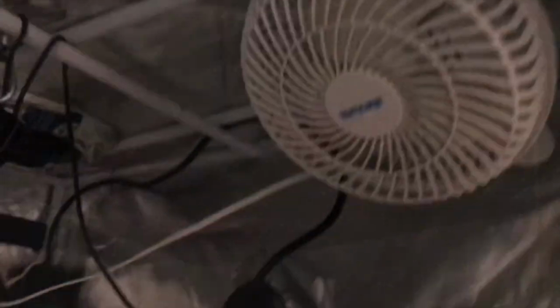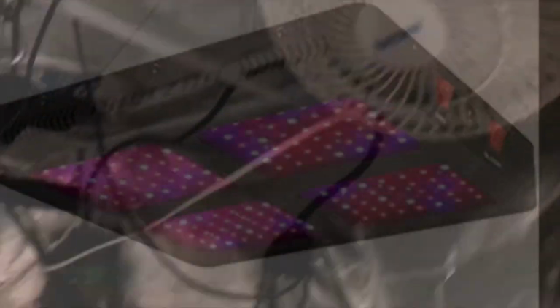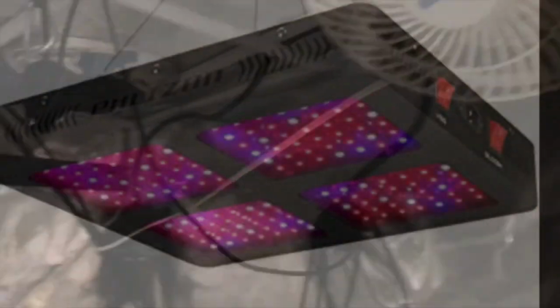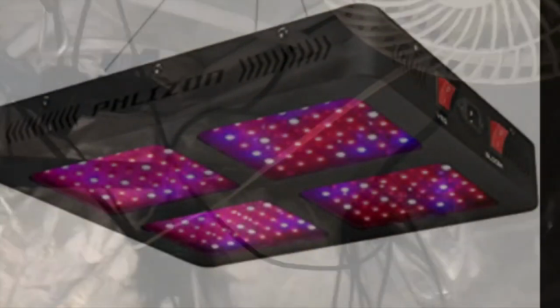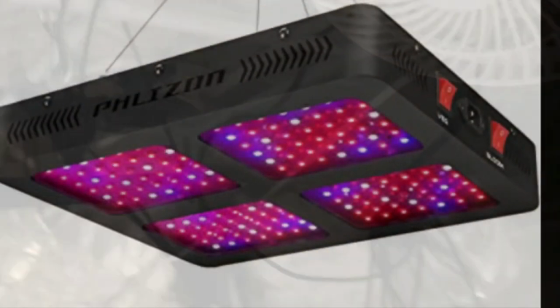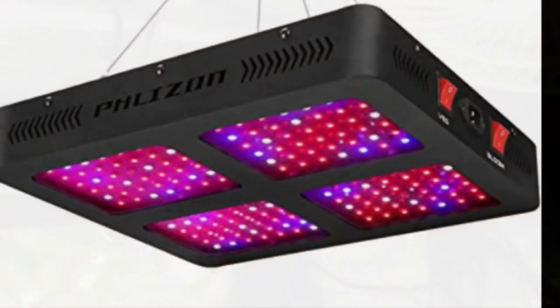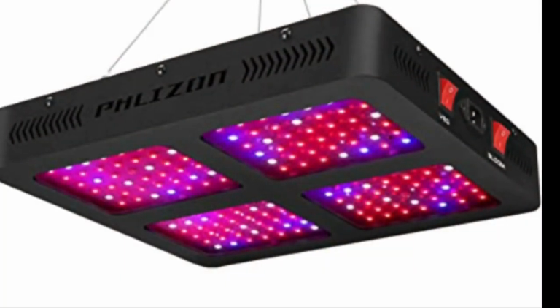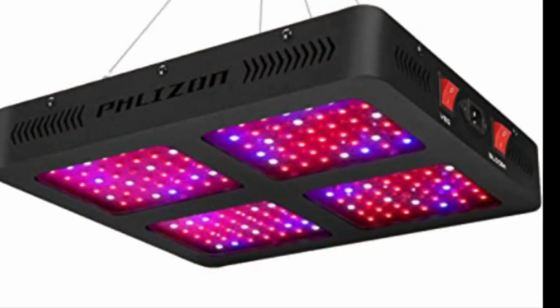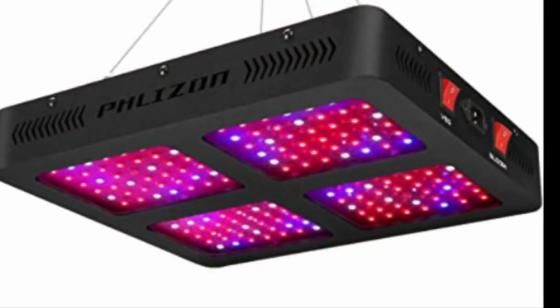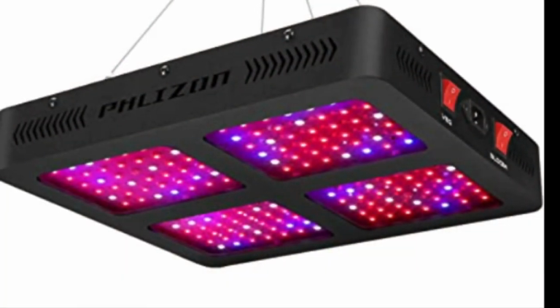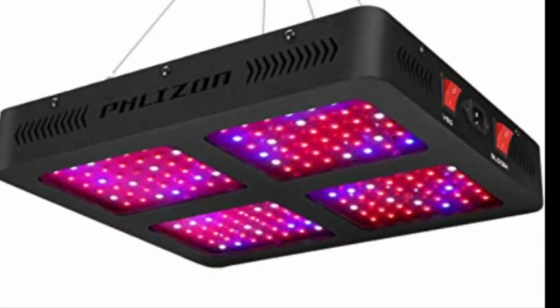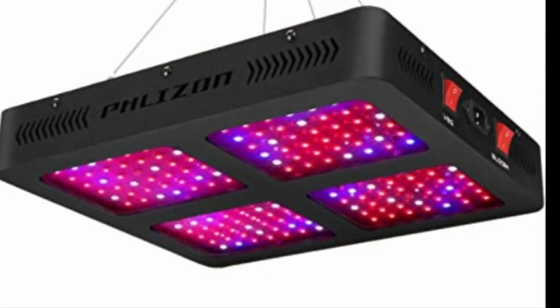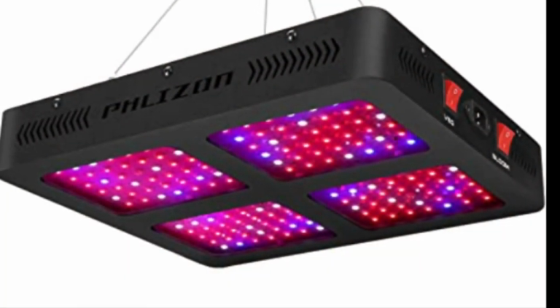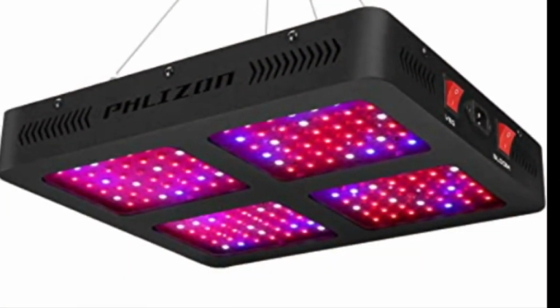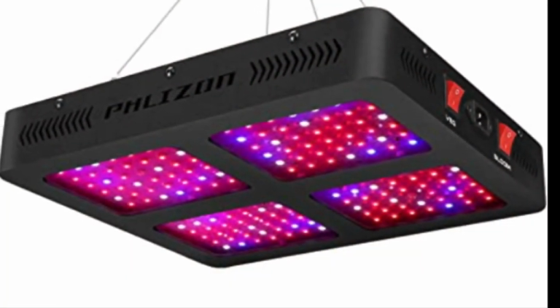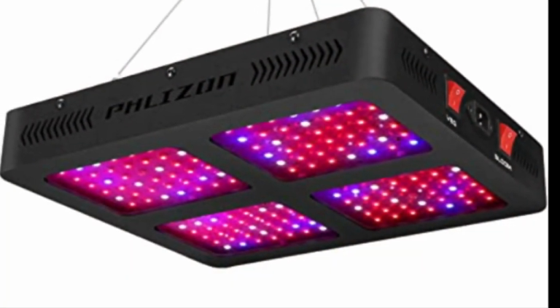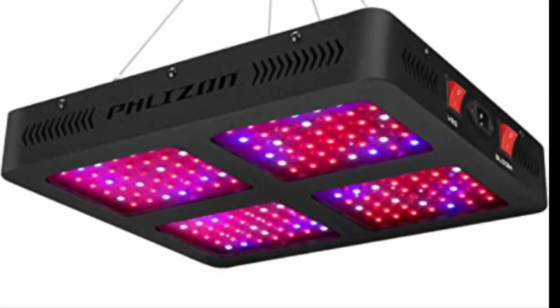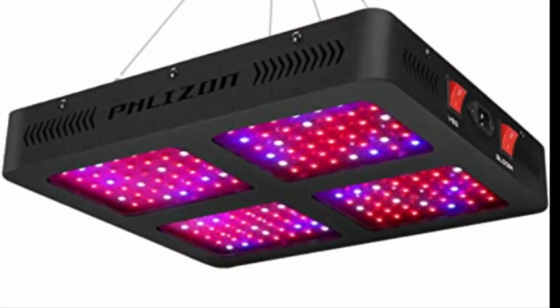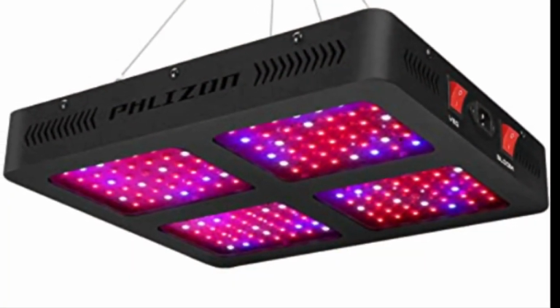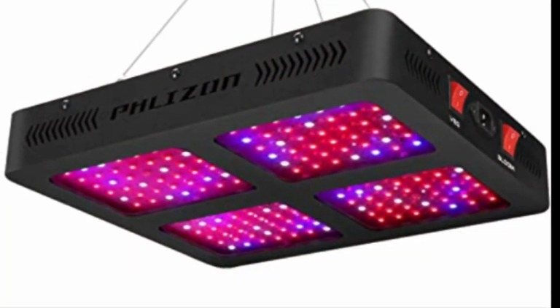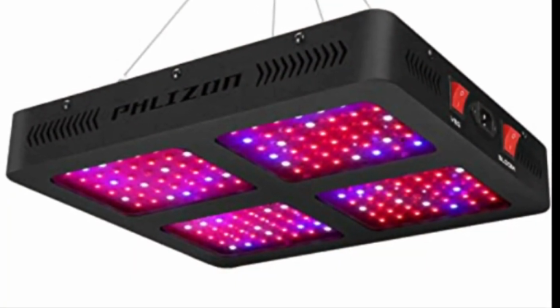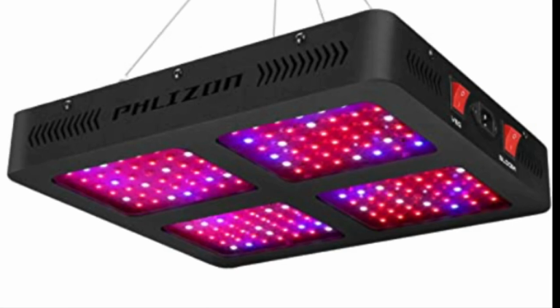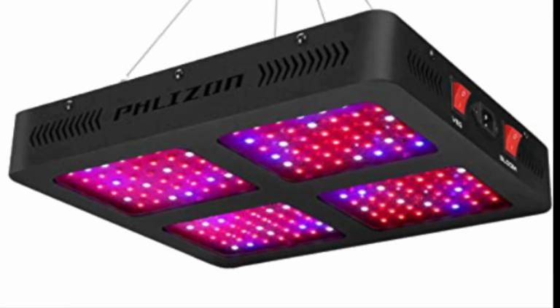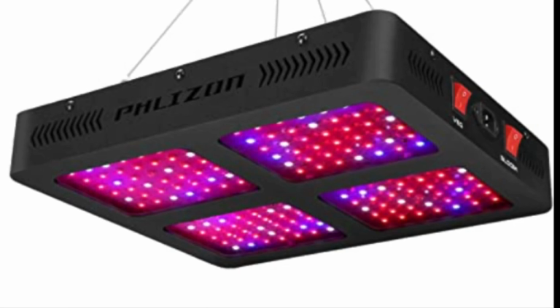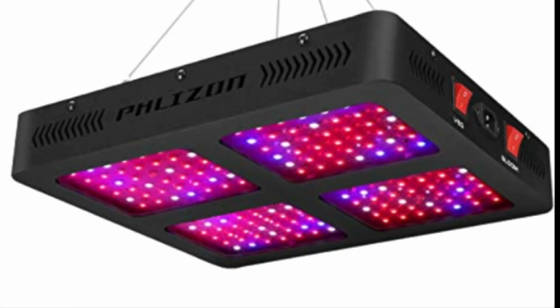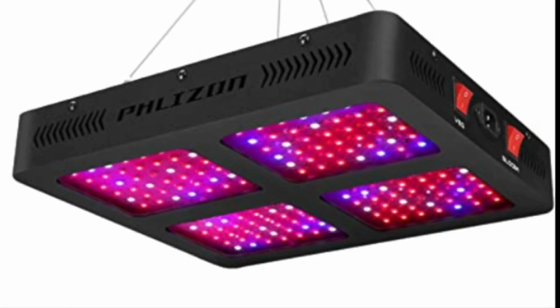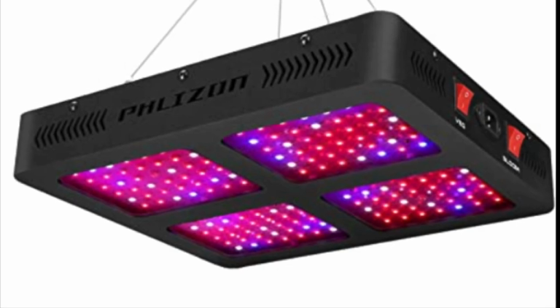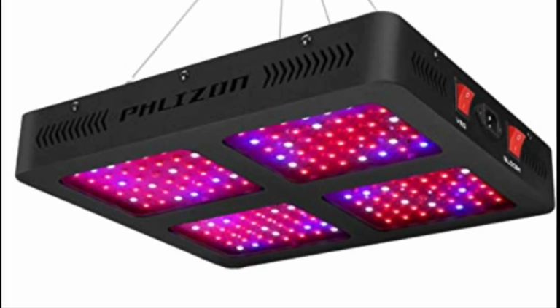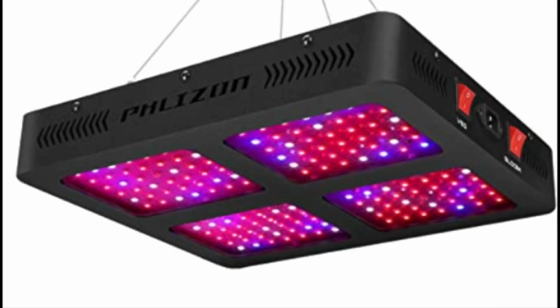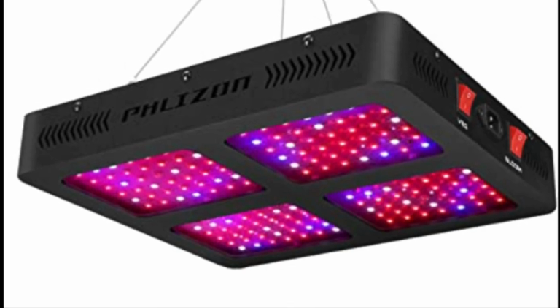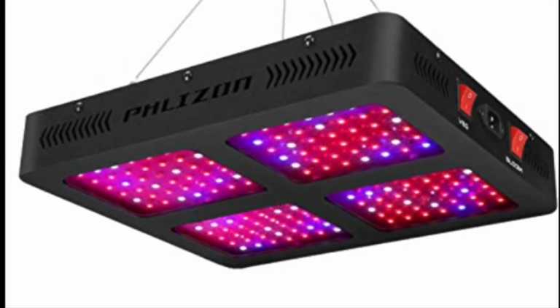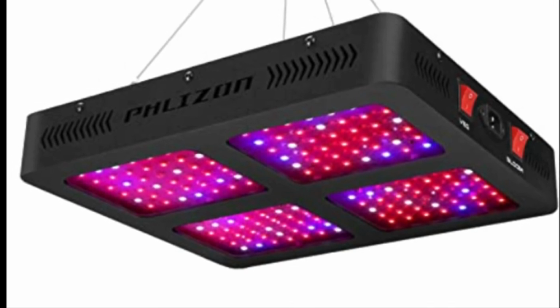In the 3x3 tent, I'll be running the 1600 watt Flyzen LED grow light.